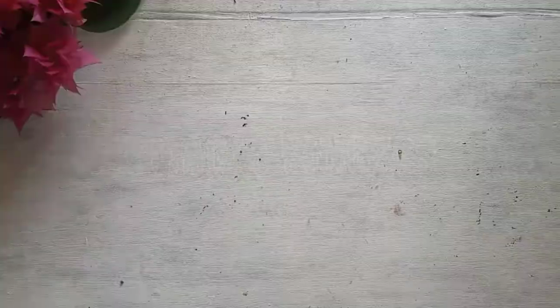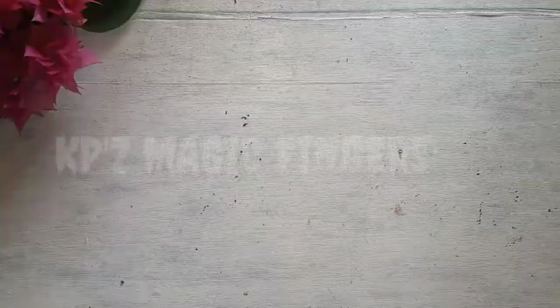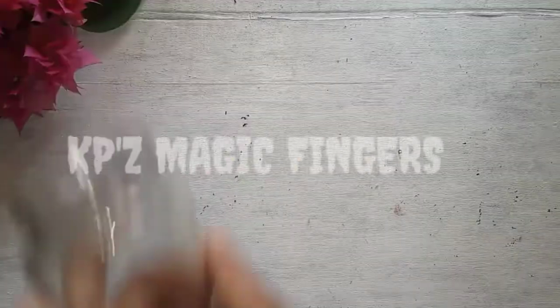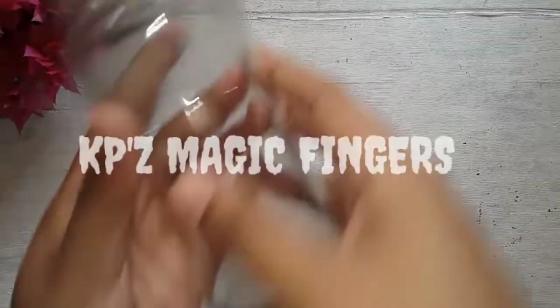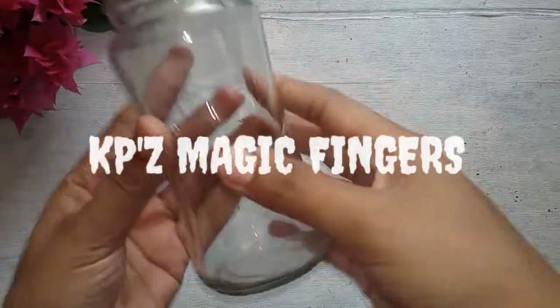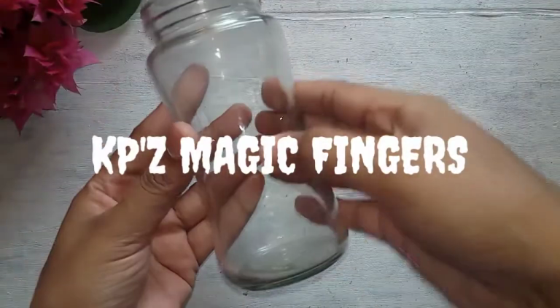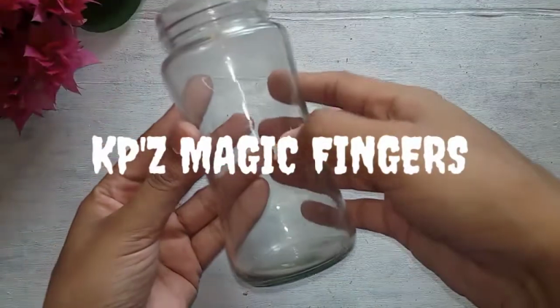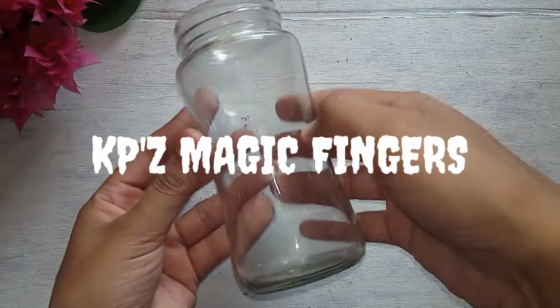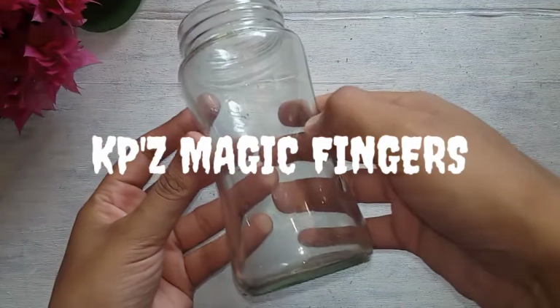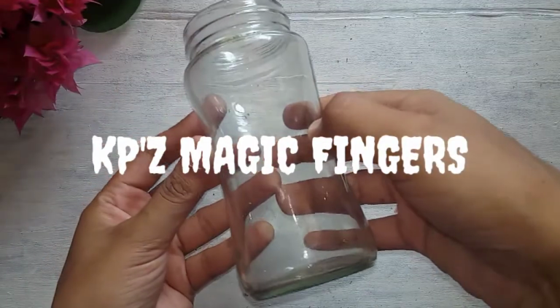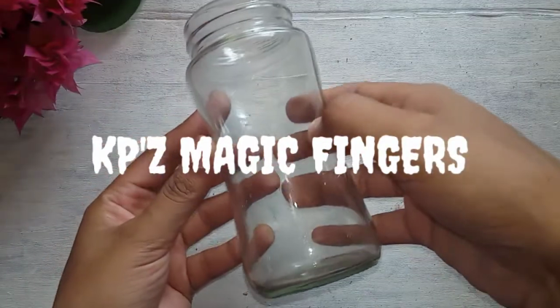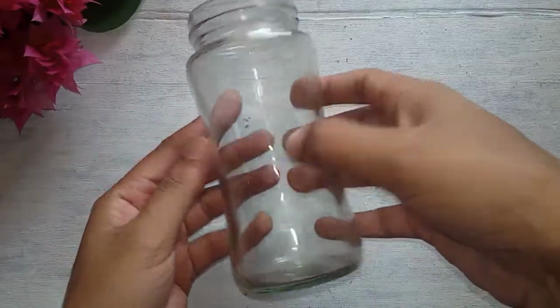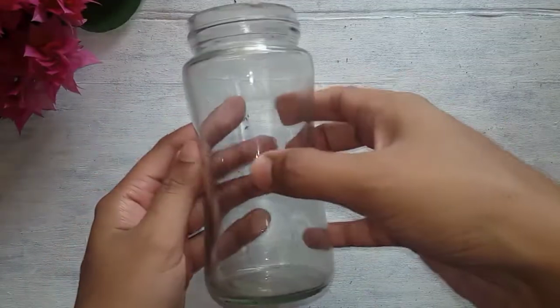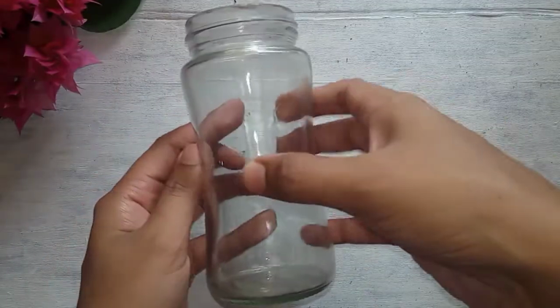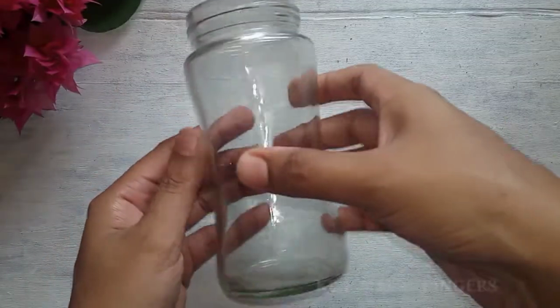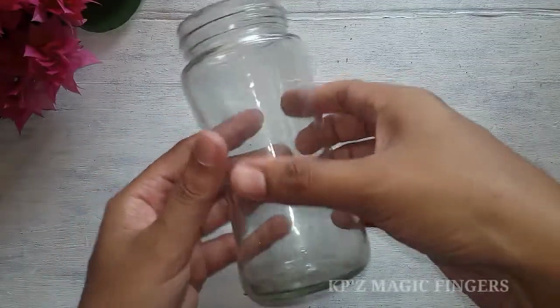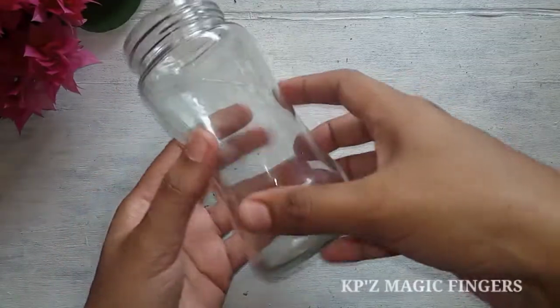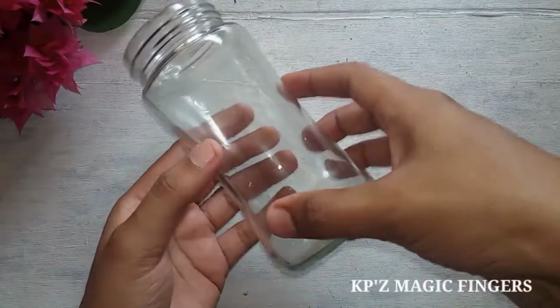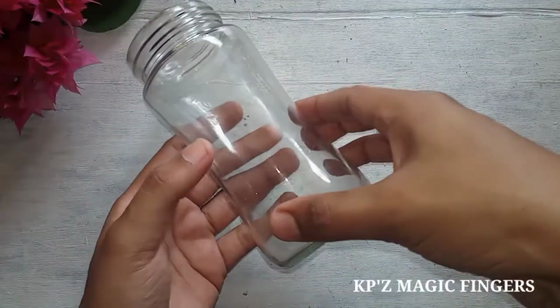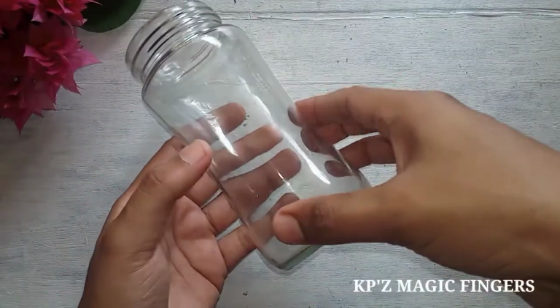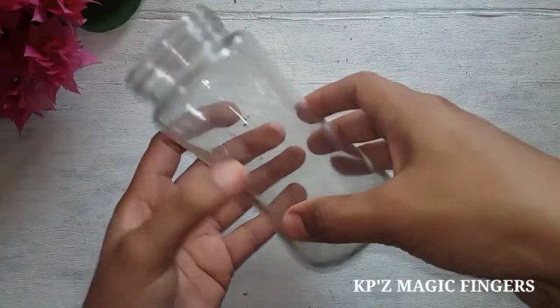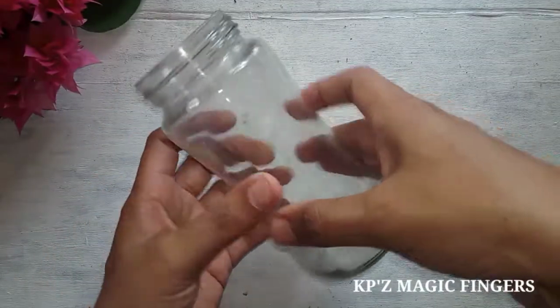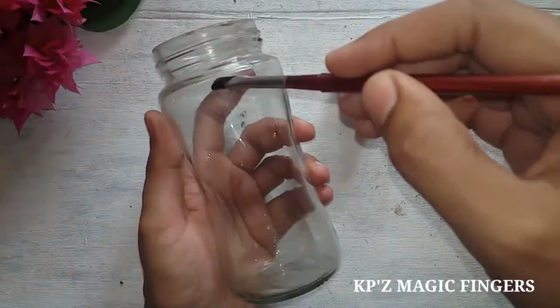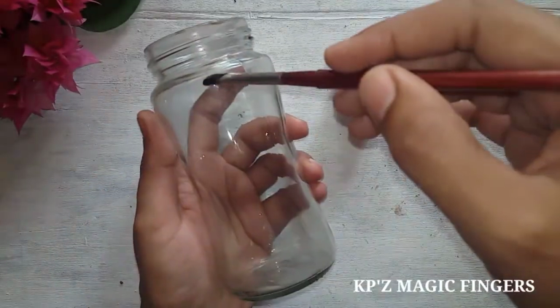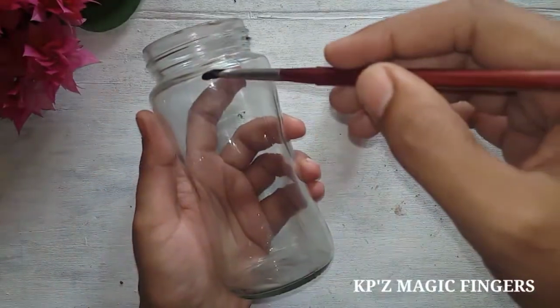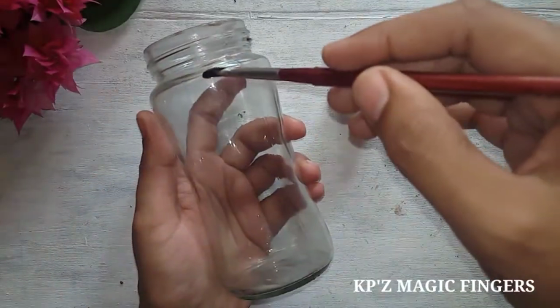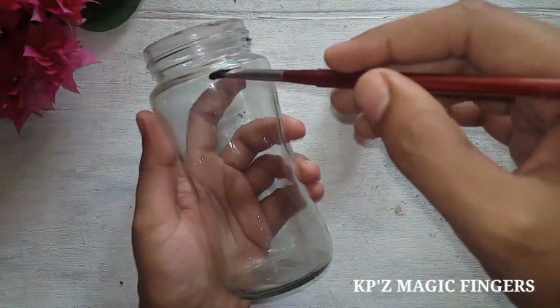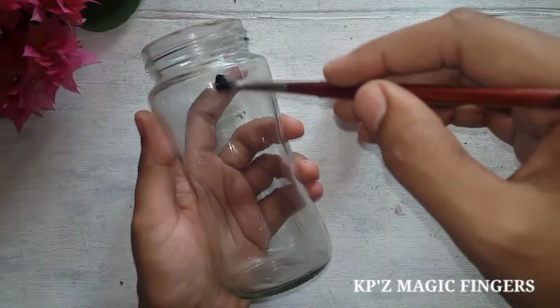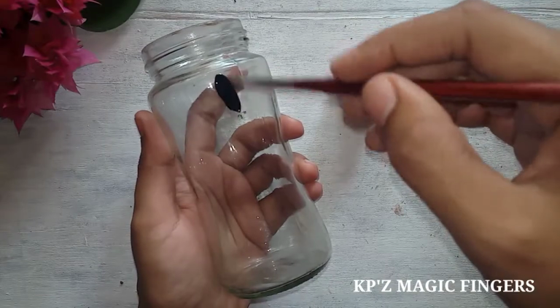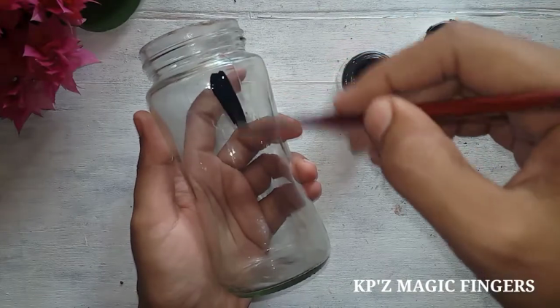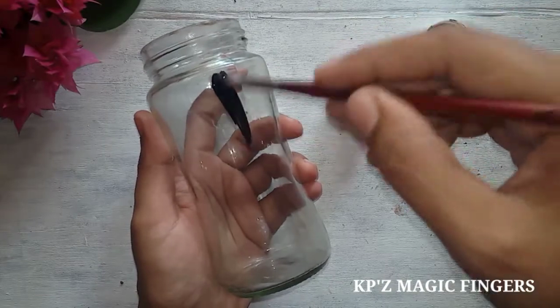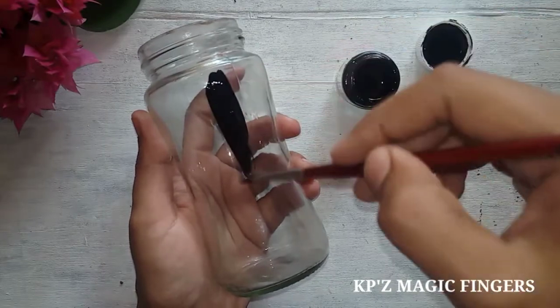Hi friends! Welcome back to our channel! This is a new bottle art video.